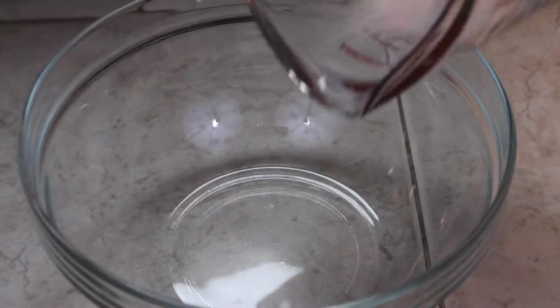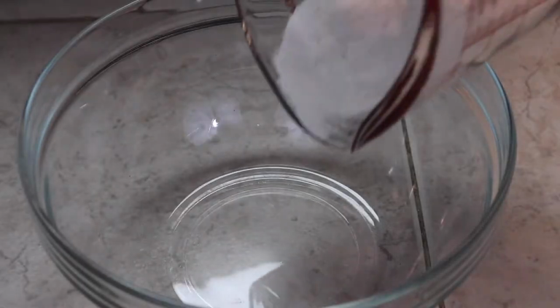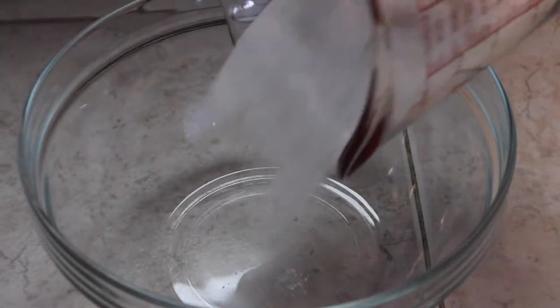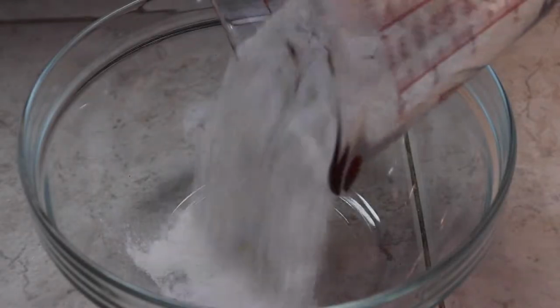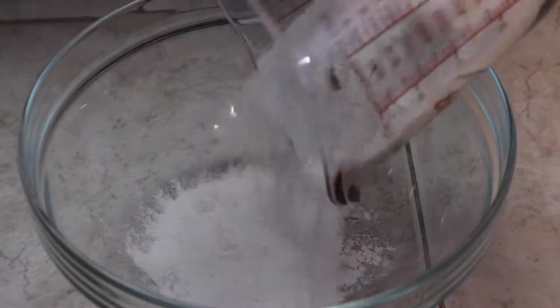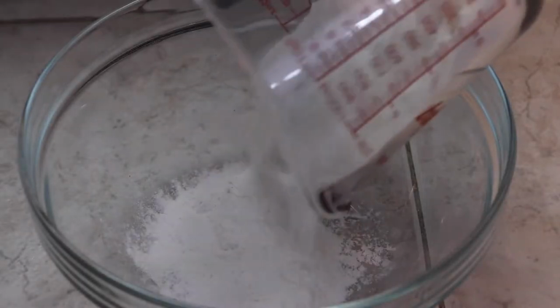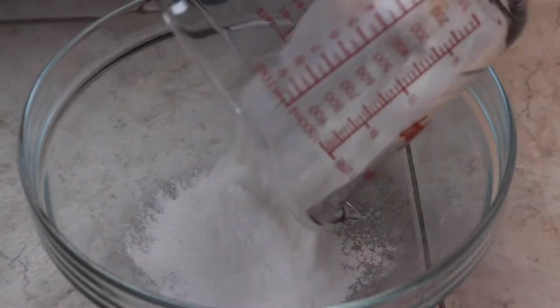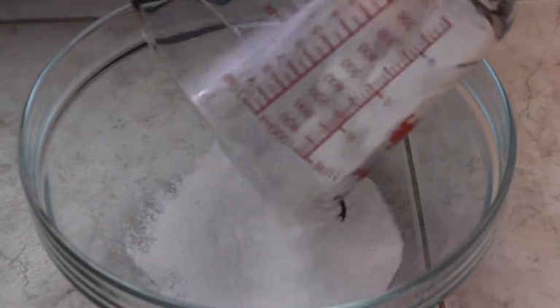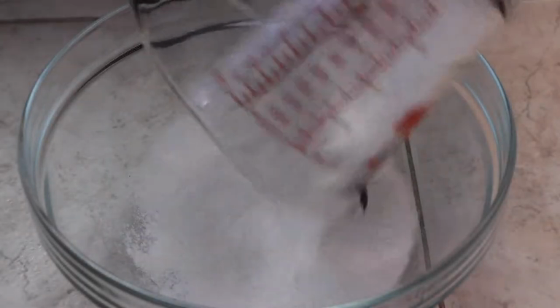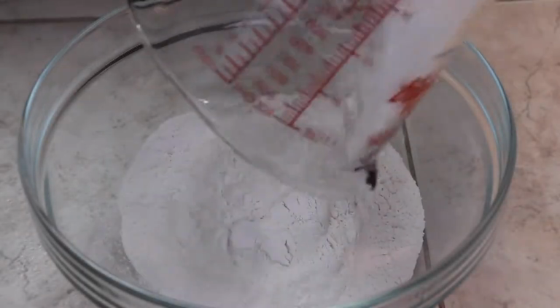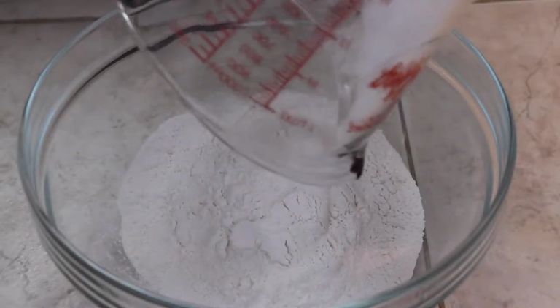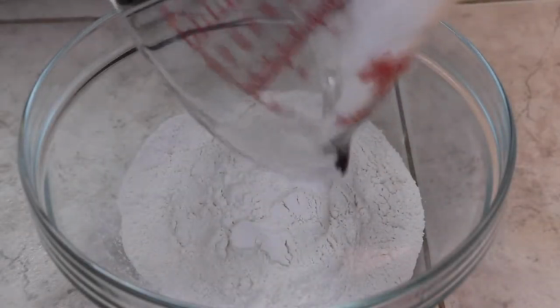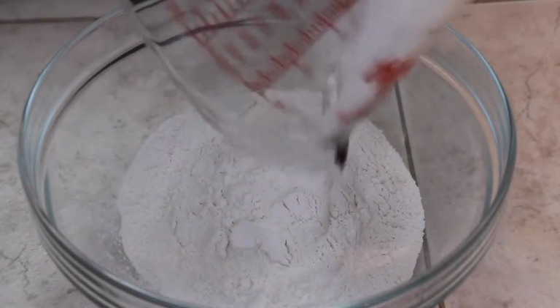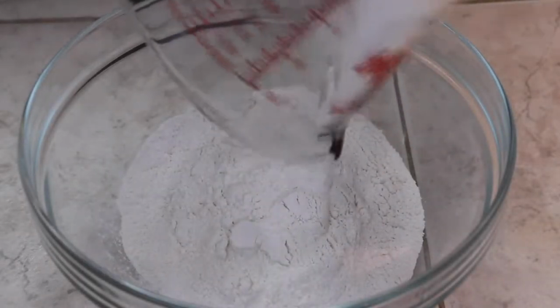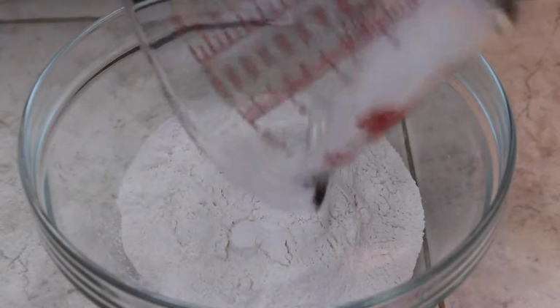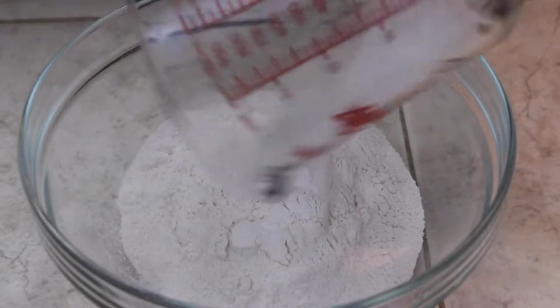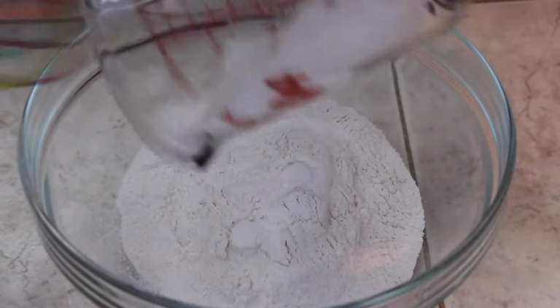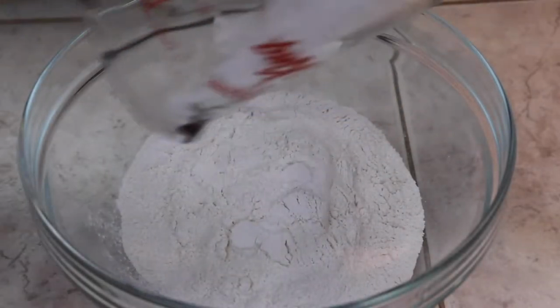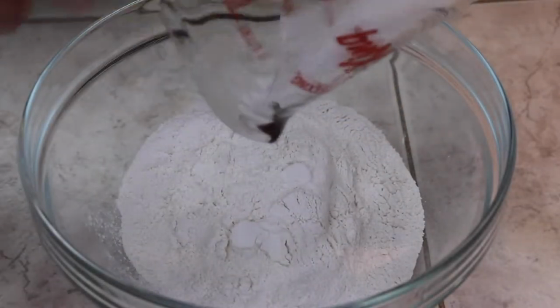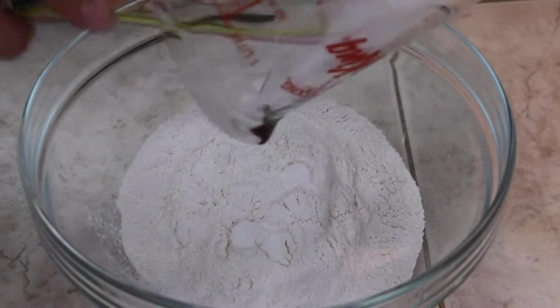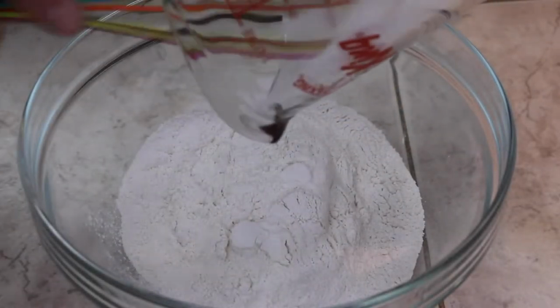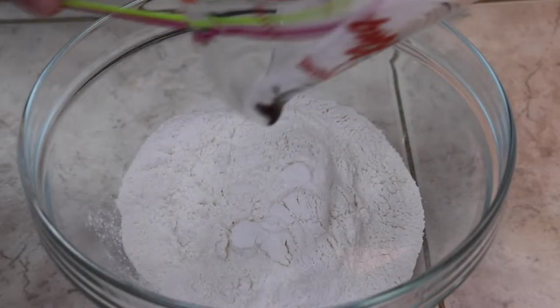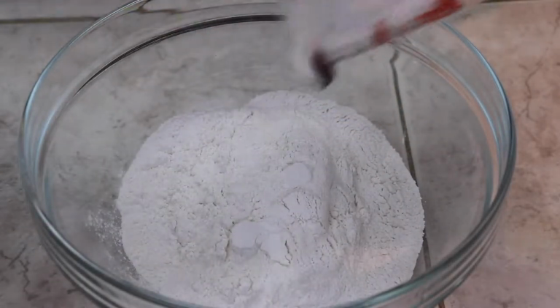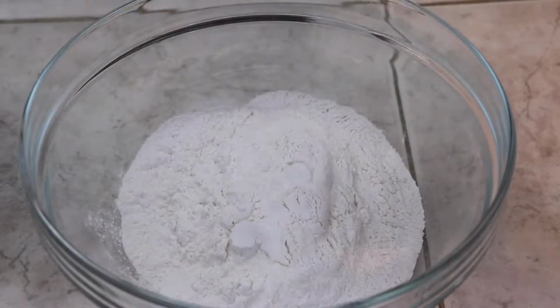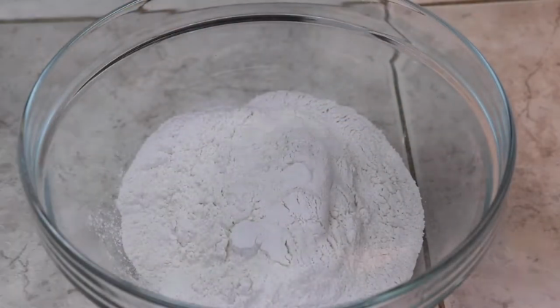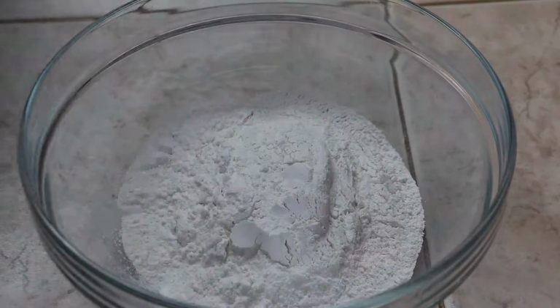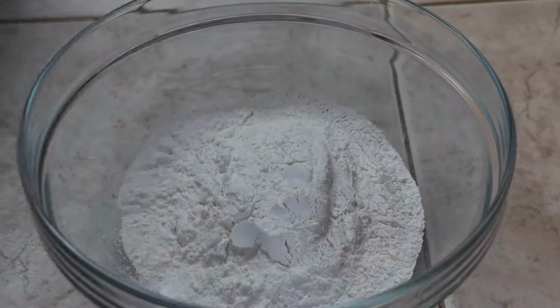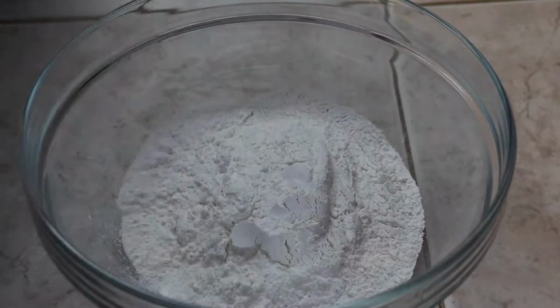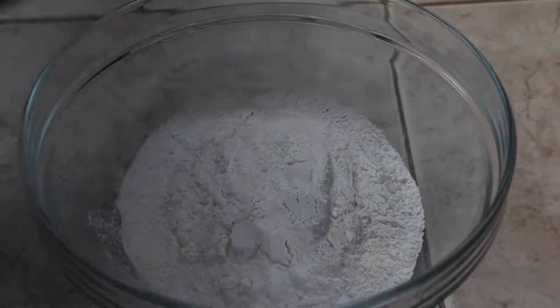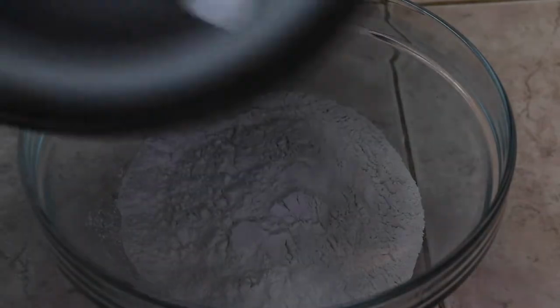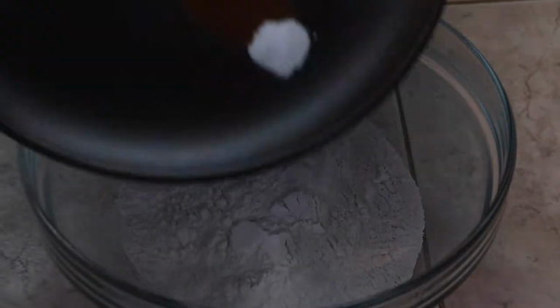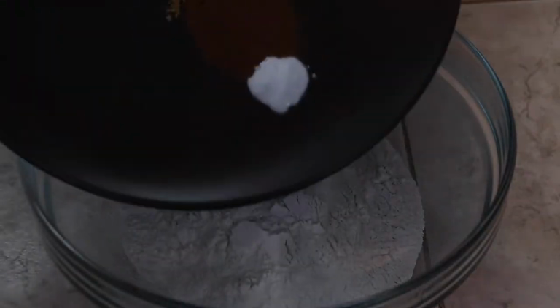Next up, combine your flour and the rest of your dry ingredients in a bowl. Whisk it up and set it aside.